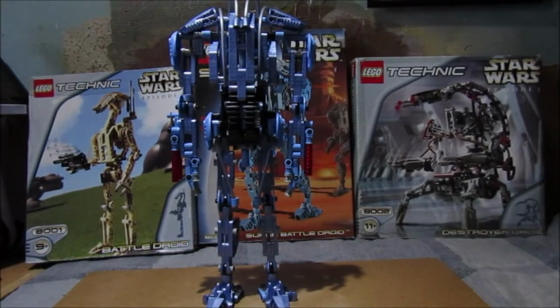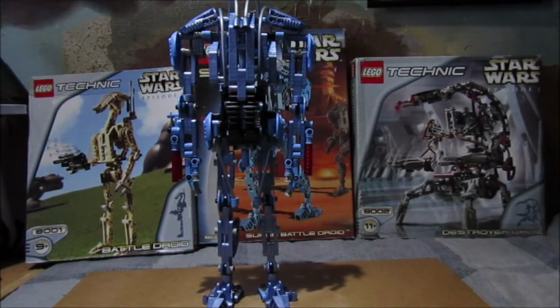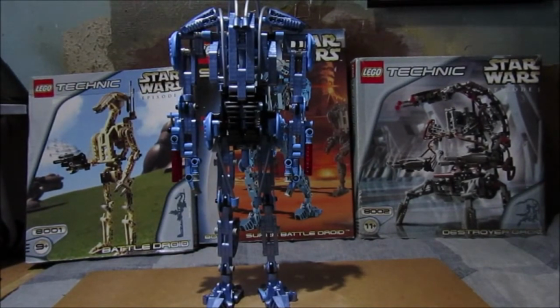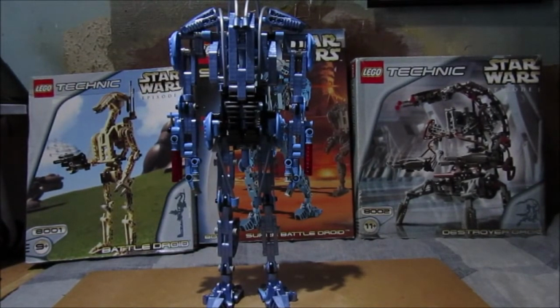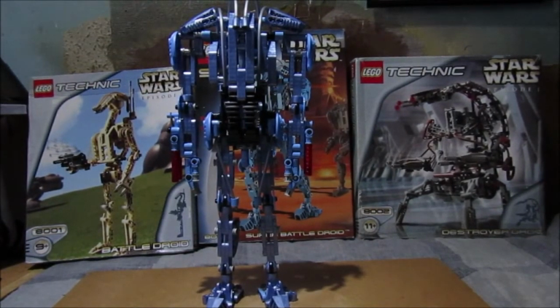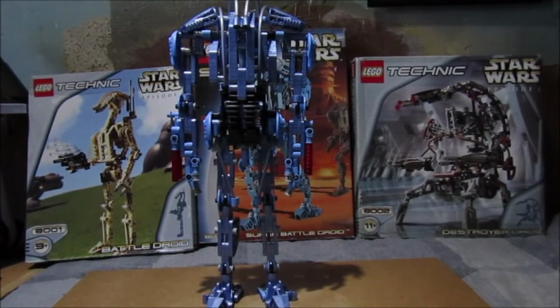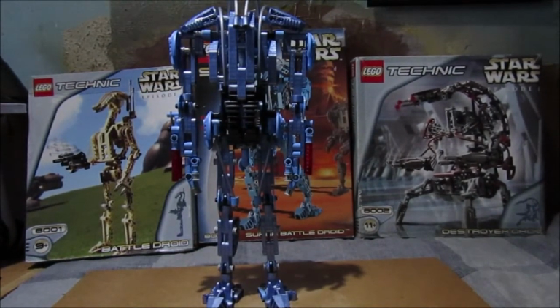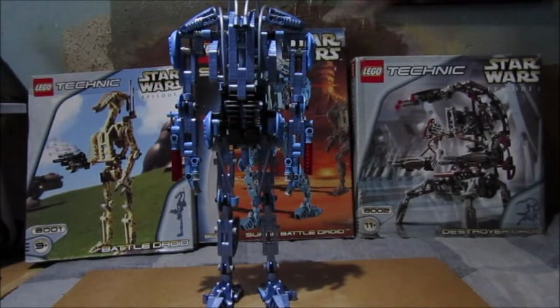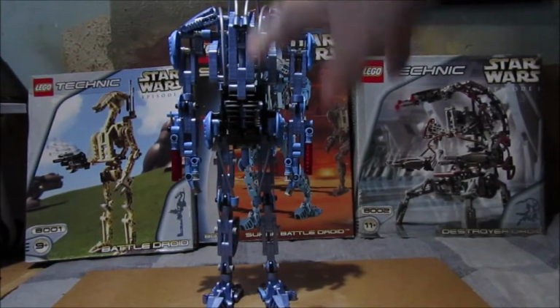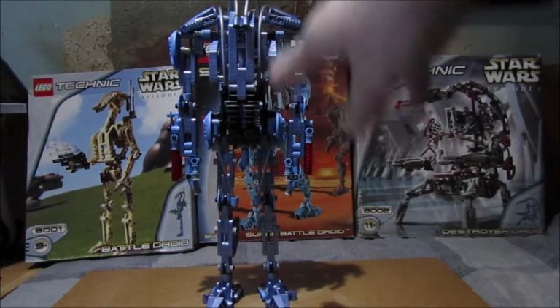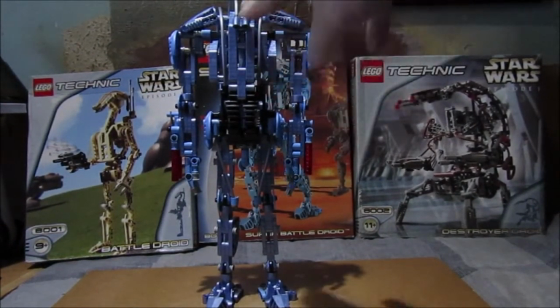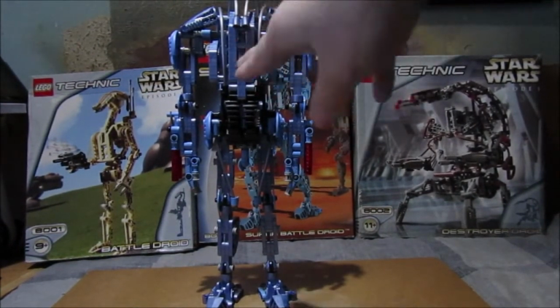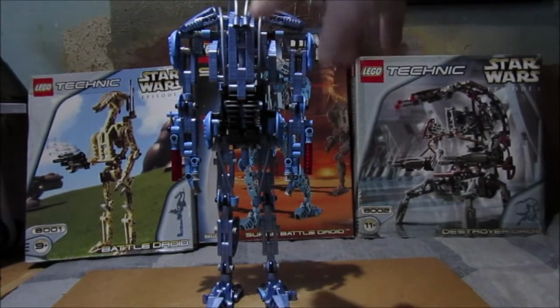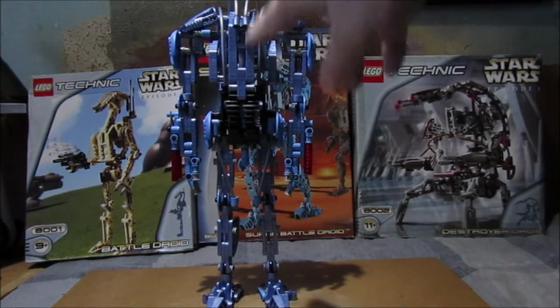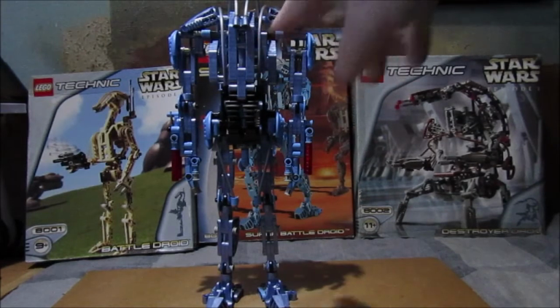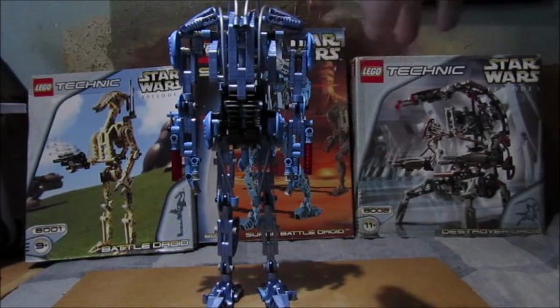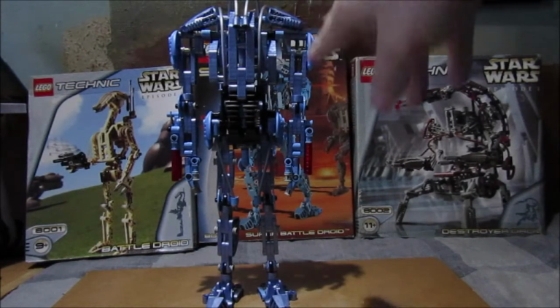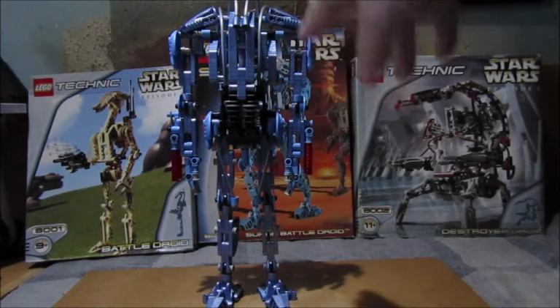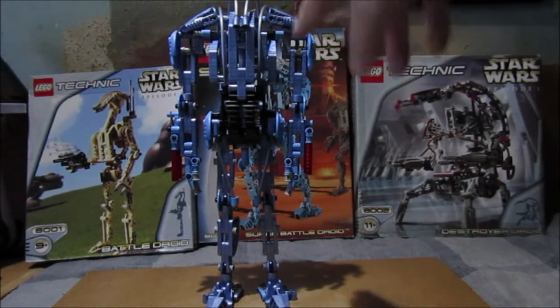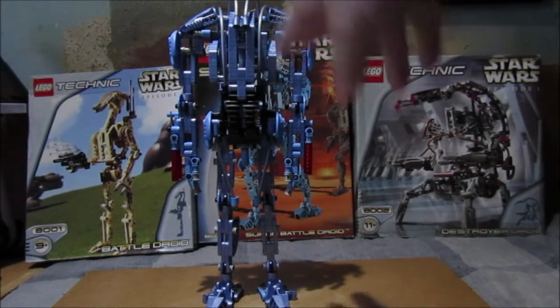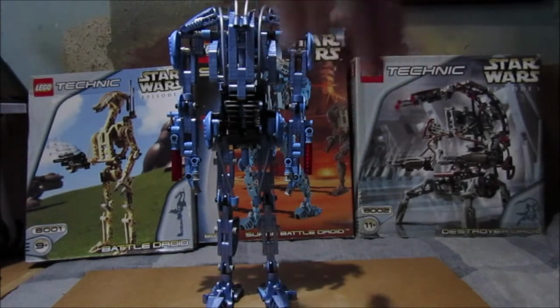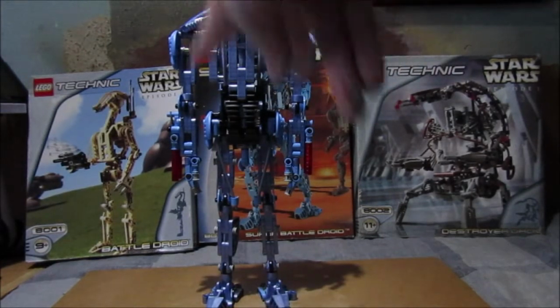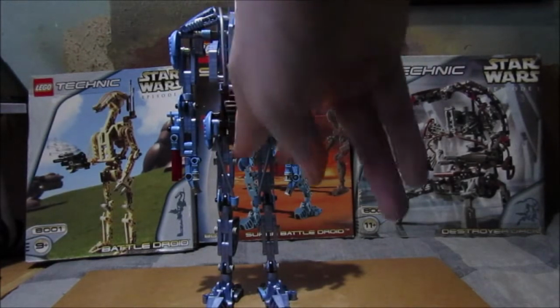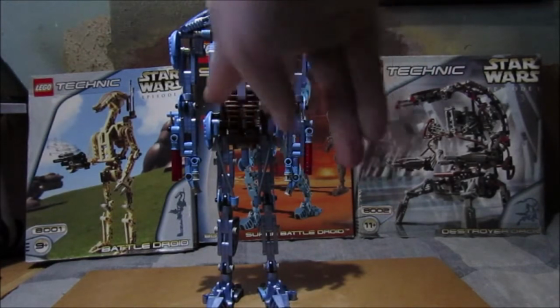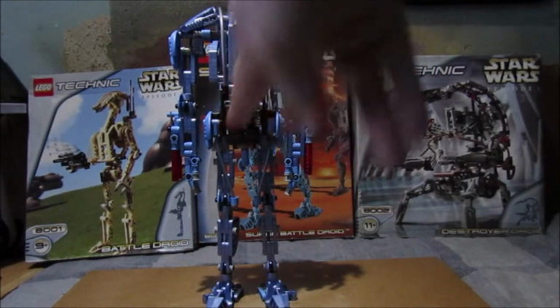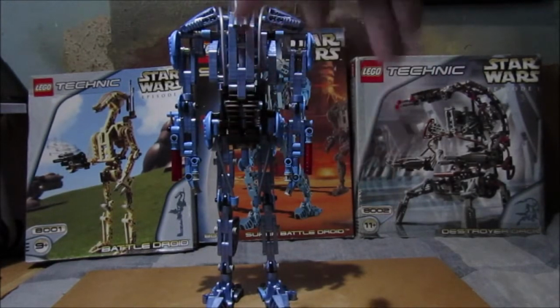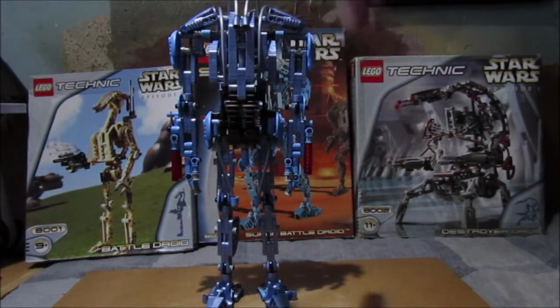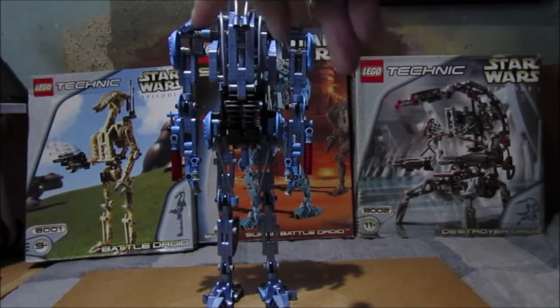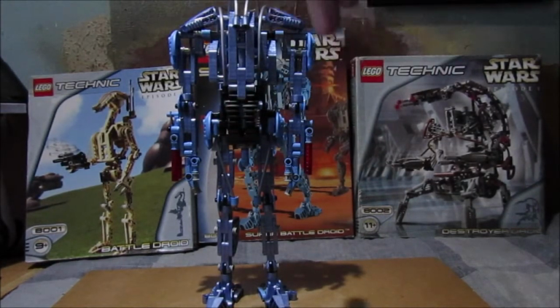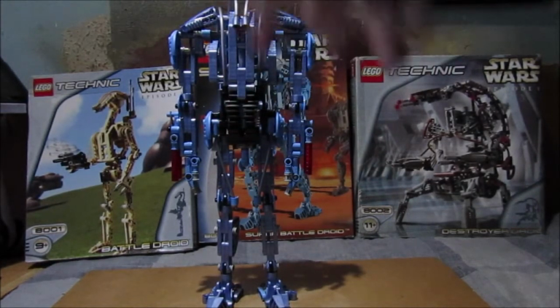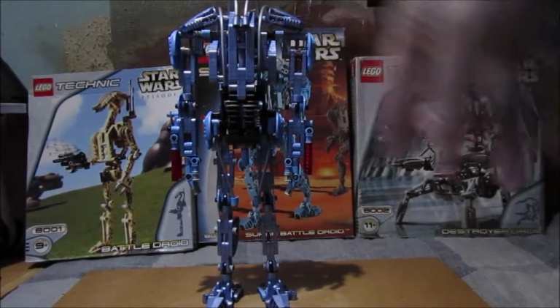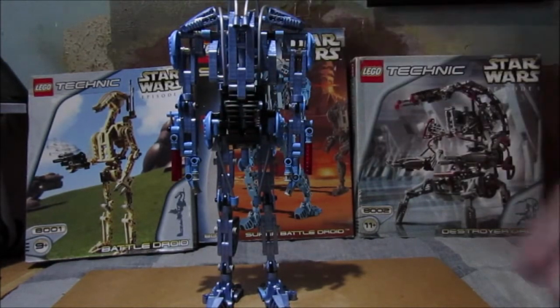Bag one is the body, bag two is the legs, and bag three is the arms.